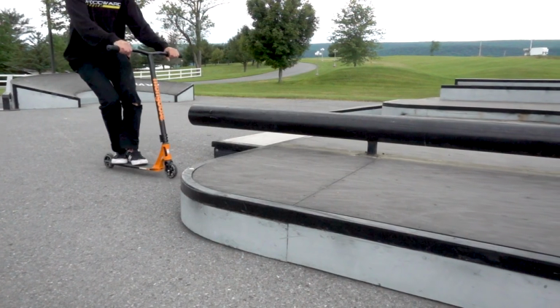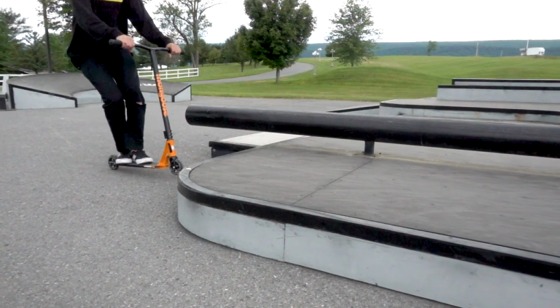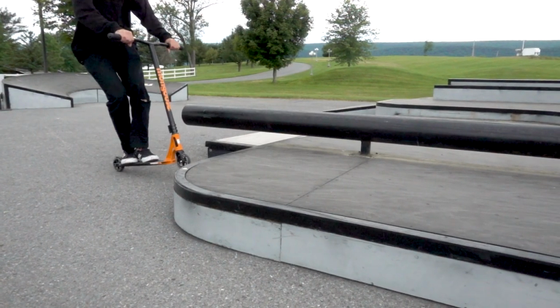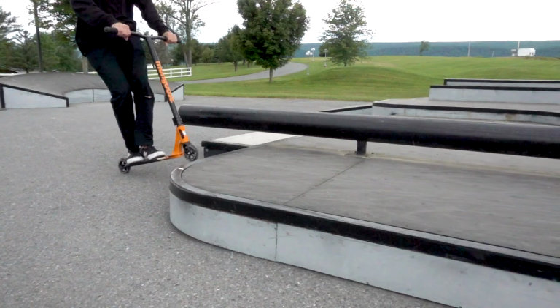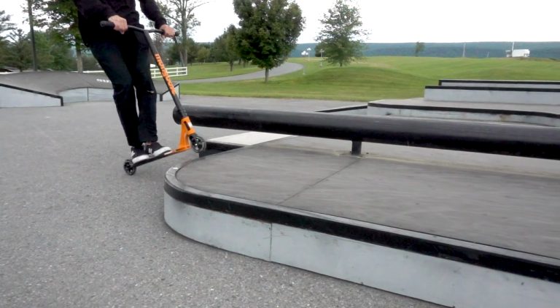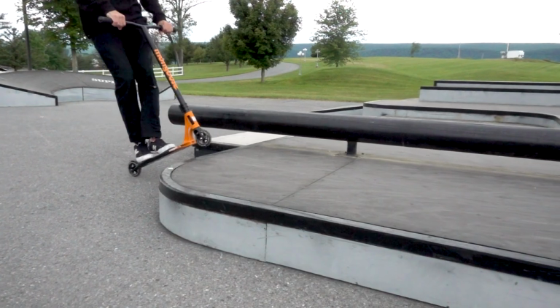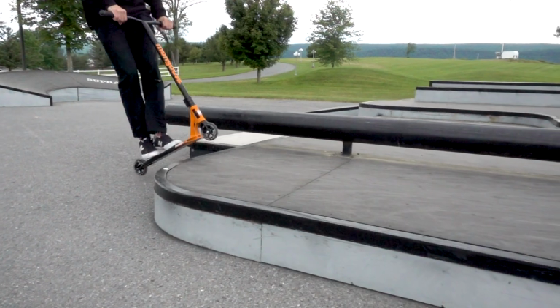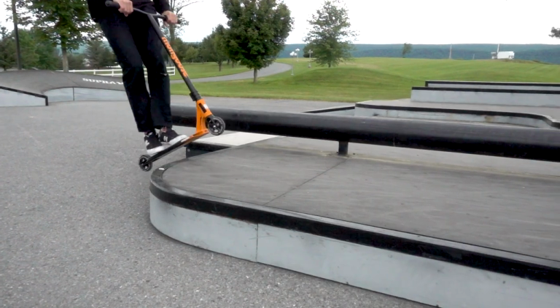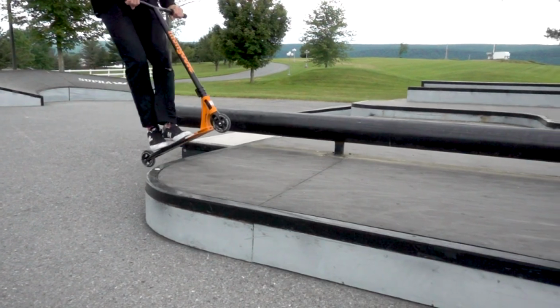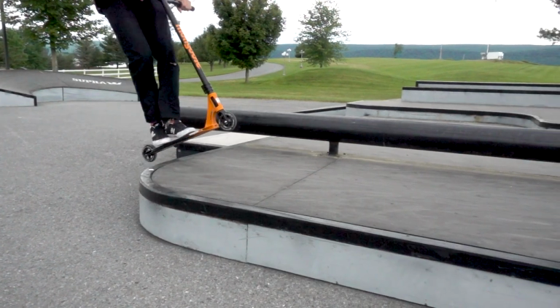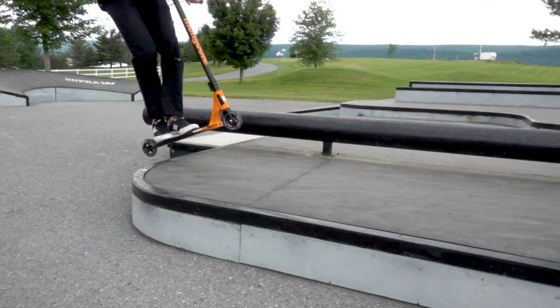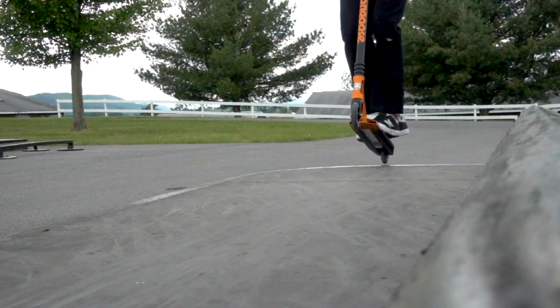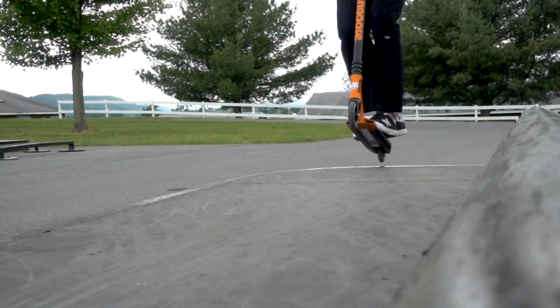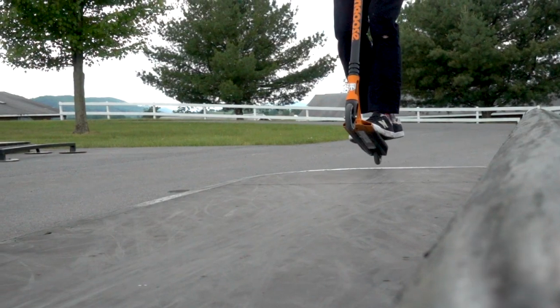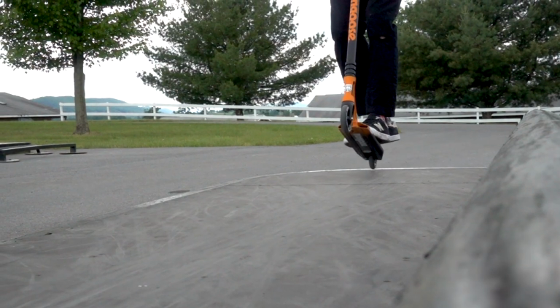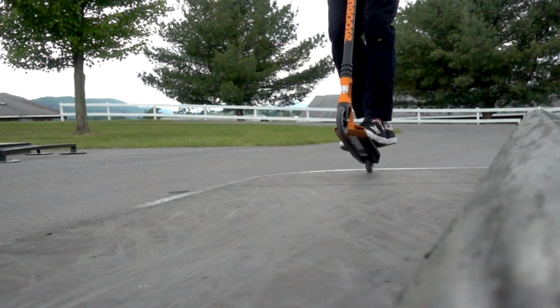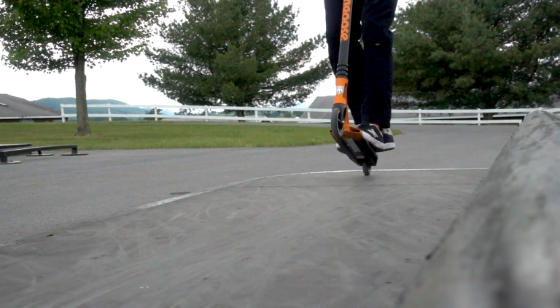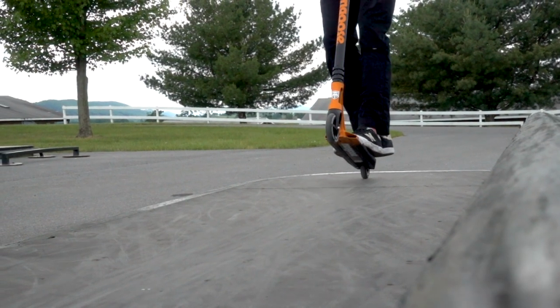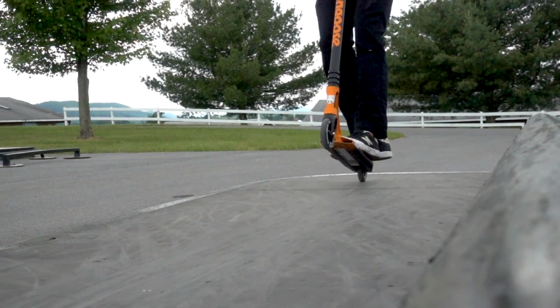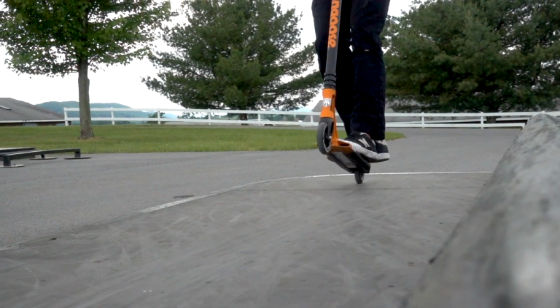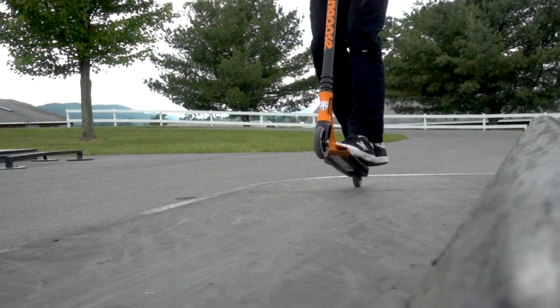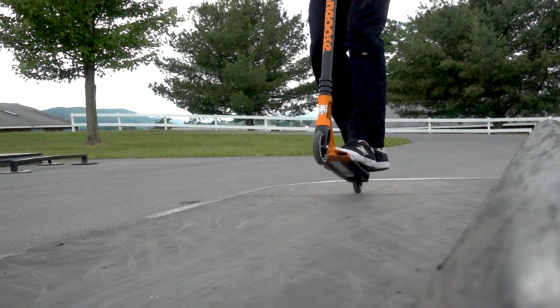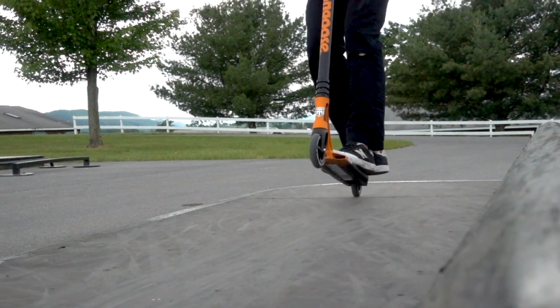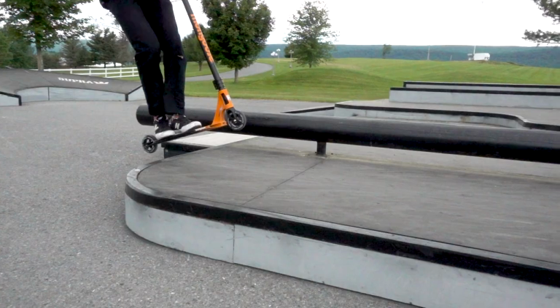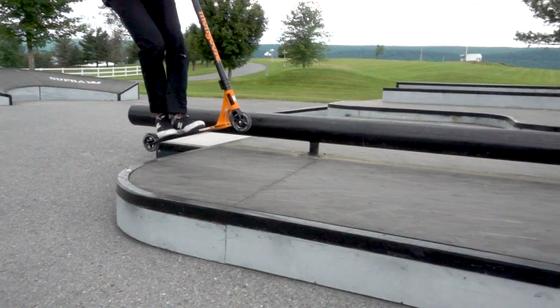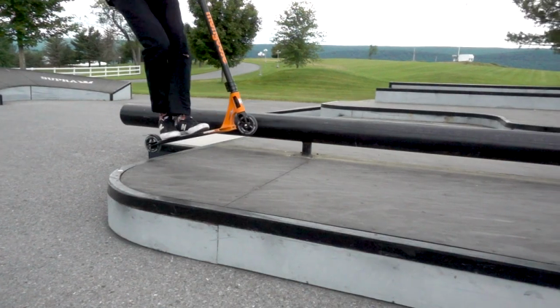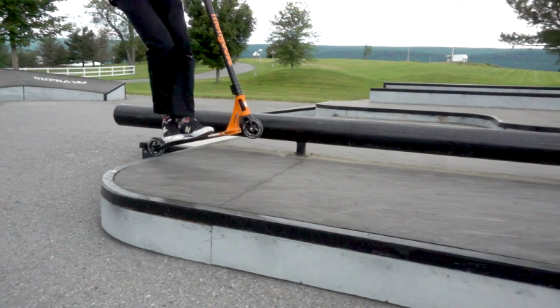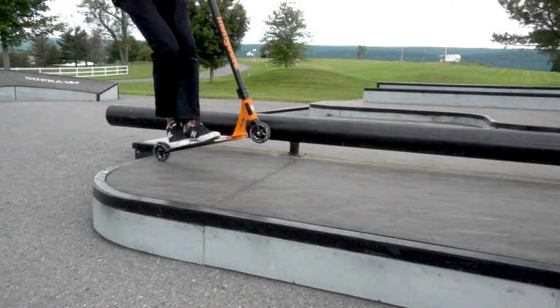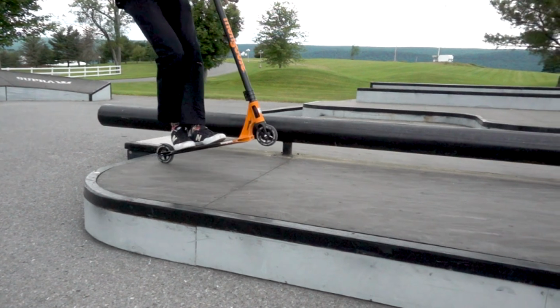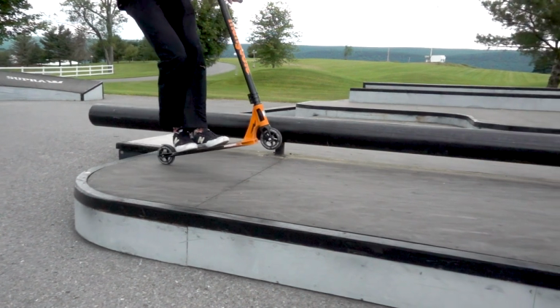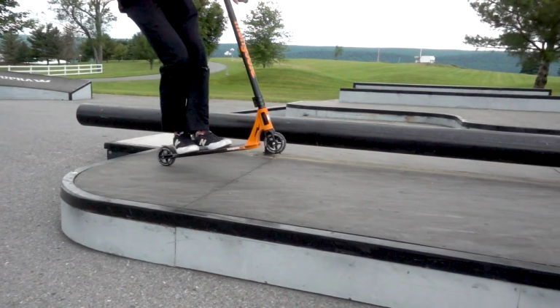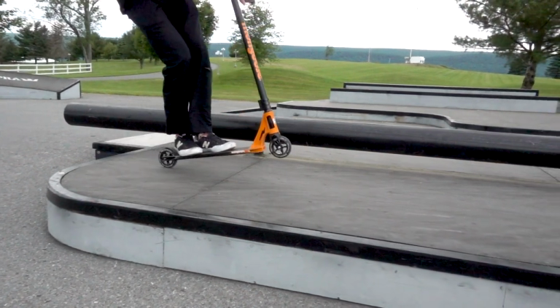Start your J-hop about two feet before the box. When you're in the air, you want to keep your feet in the manual position, and you want to be leaning back when you hop up.